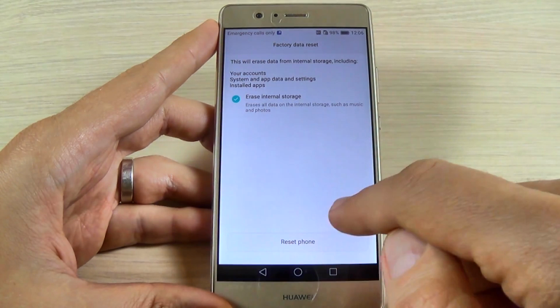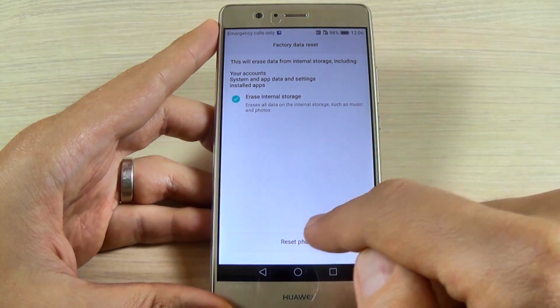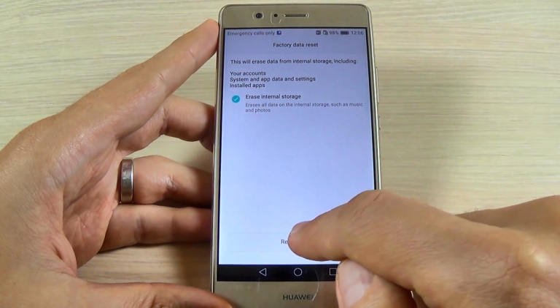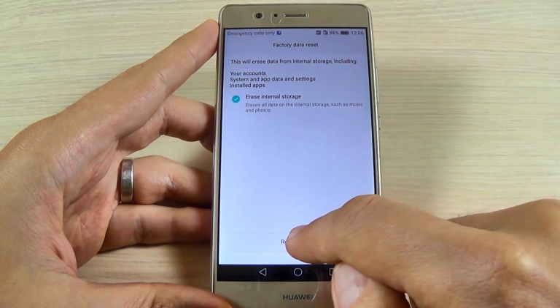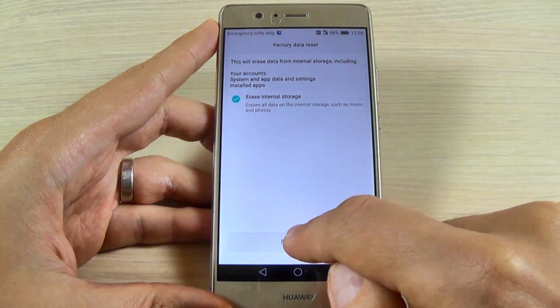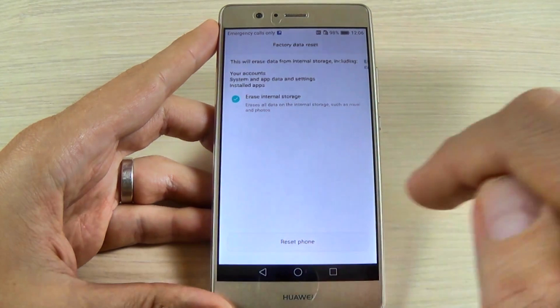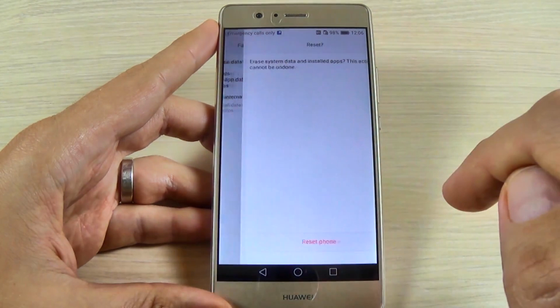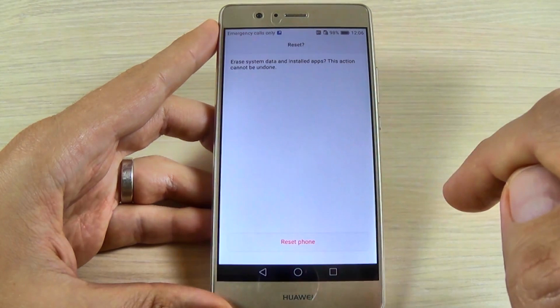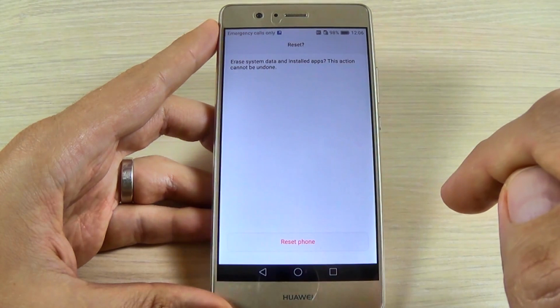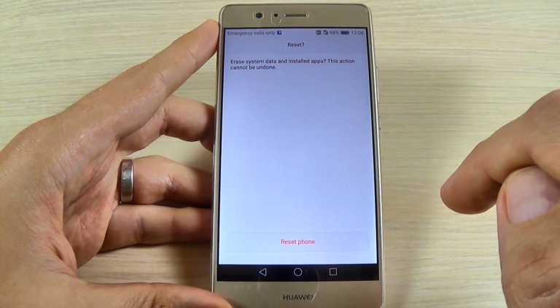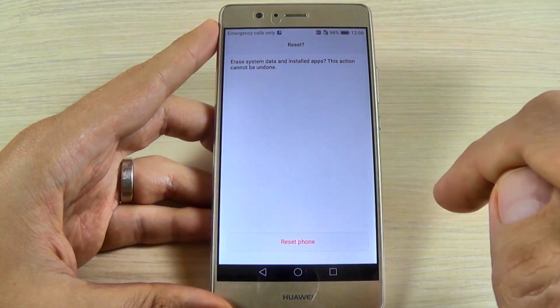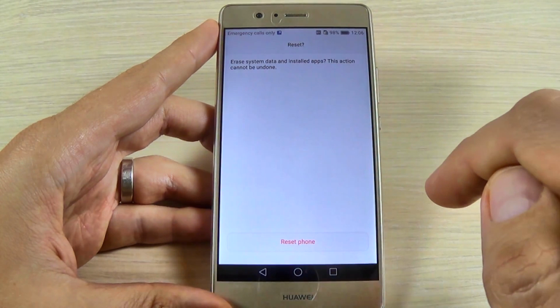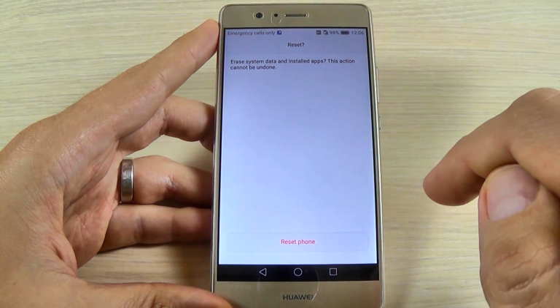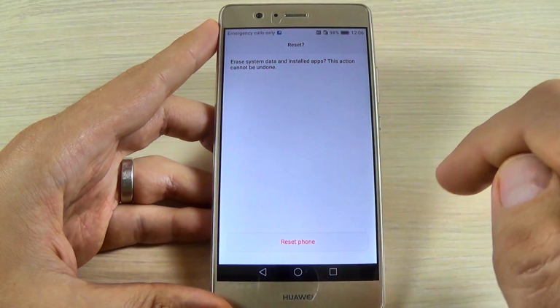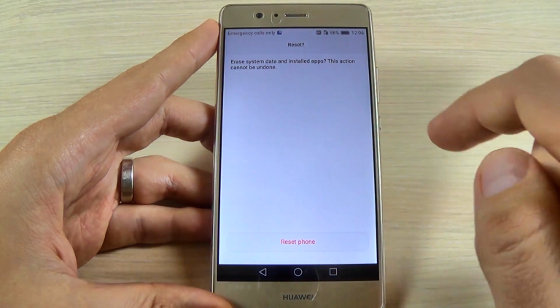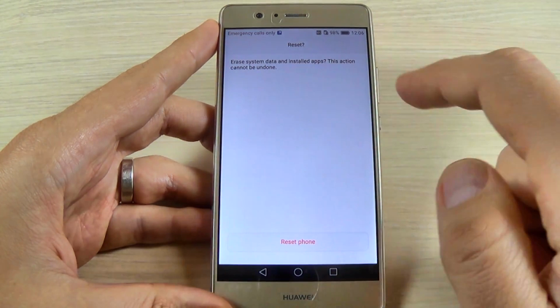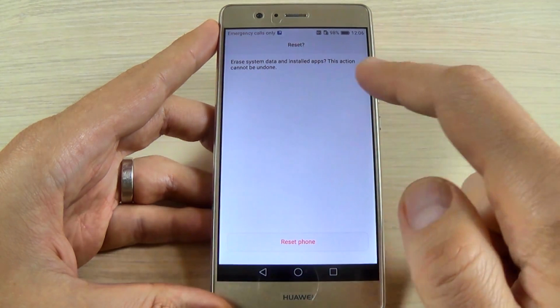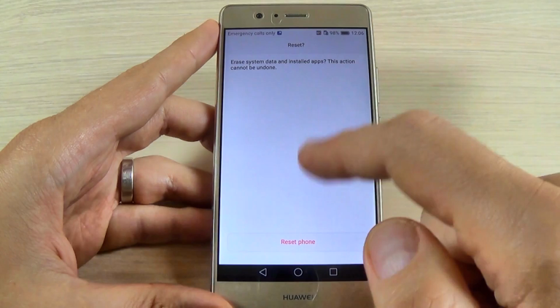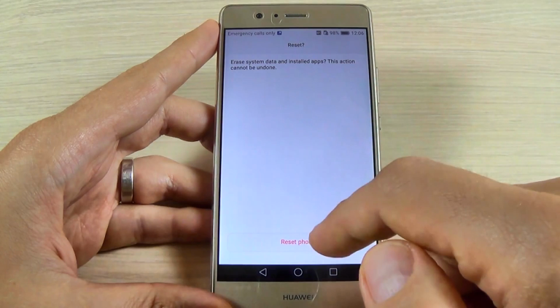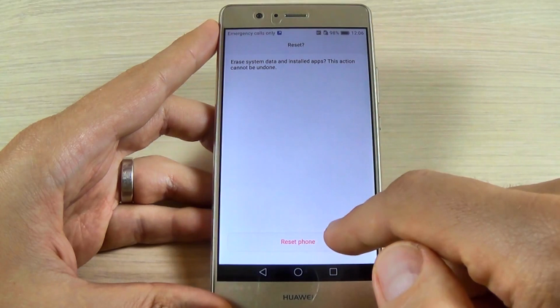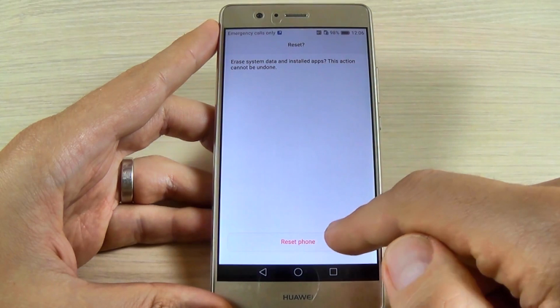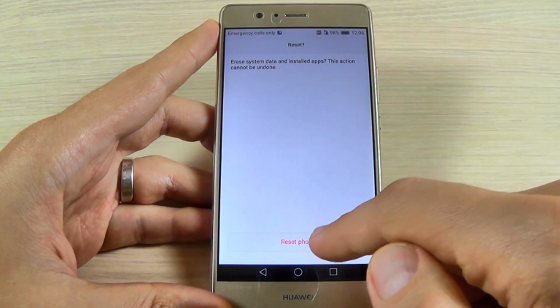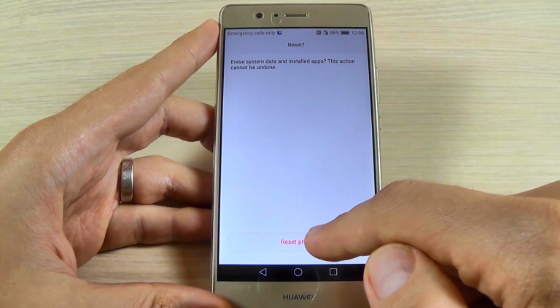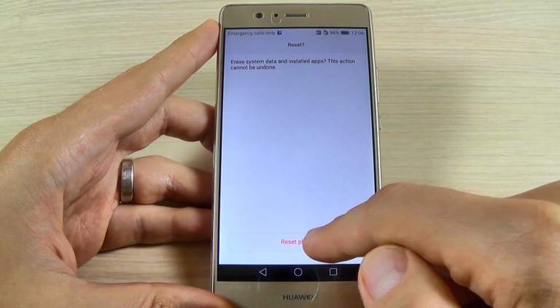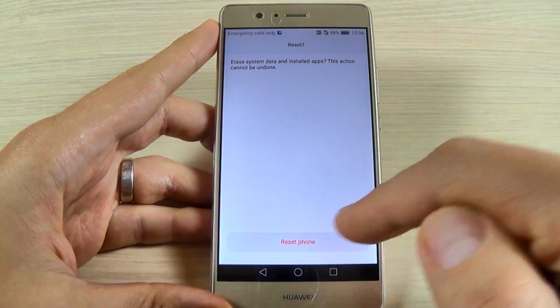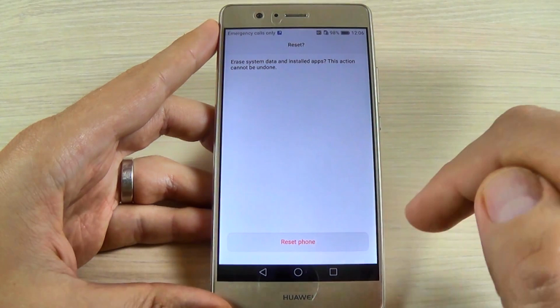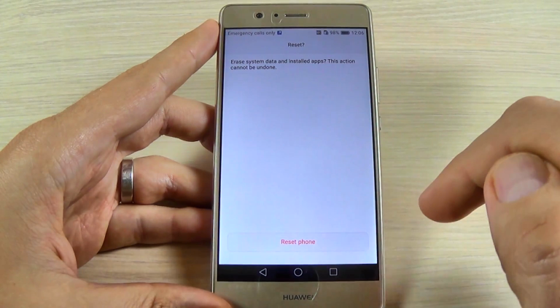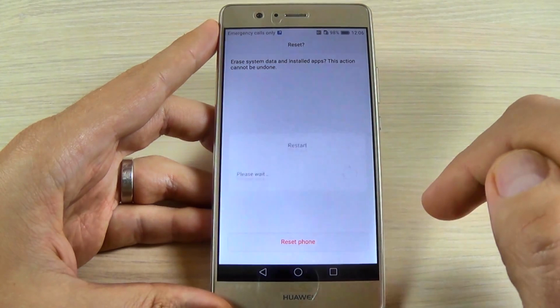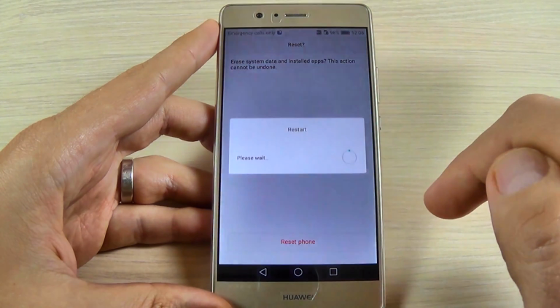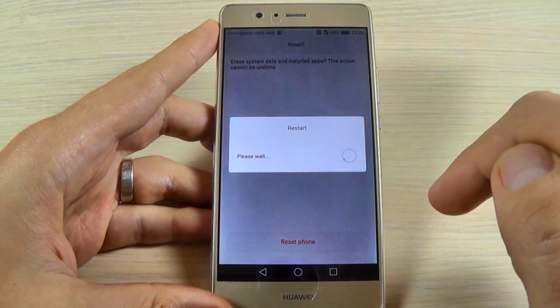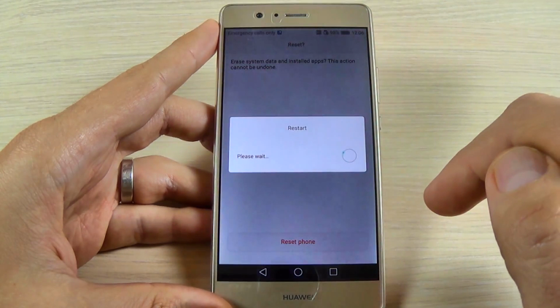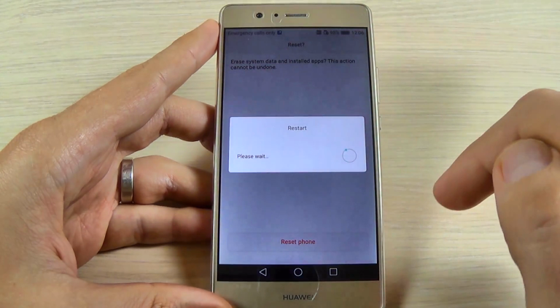Now hit reset phone and again hit reset phone.